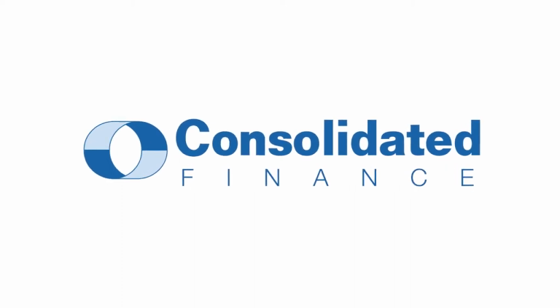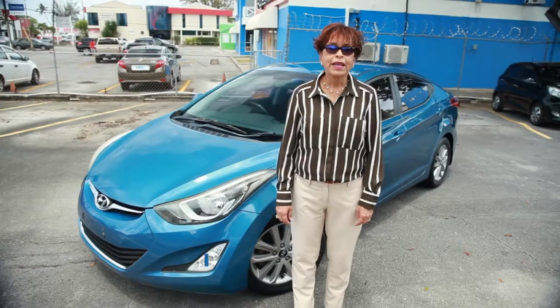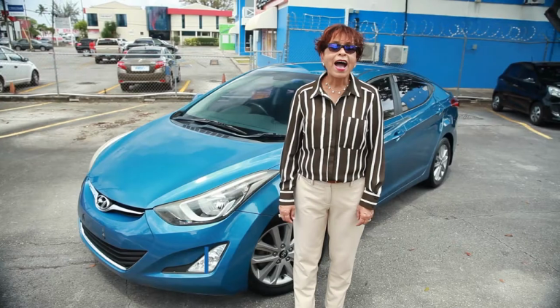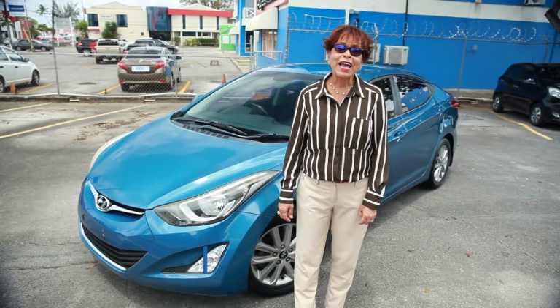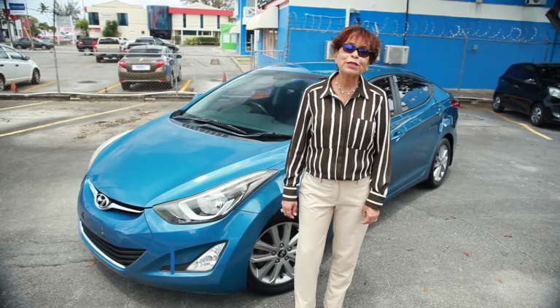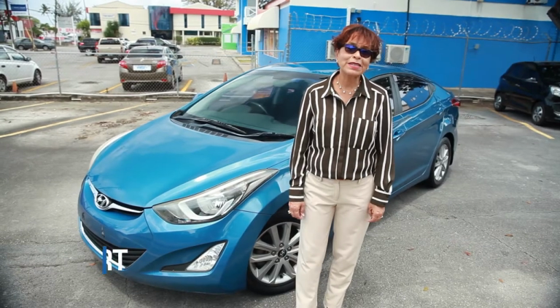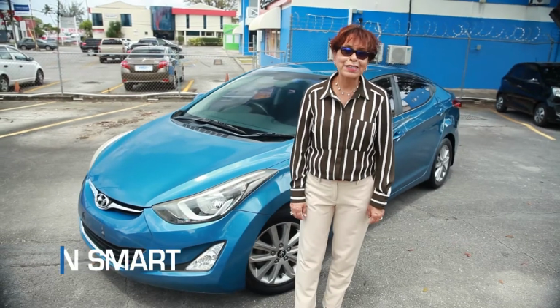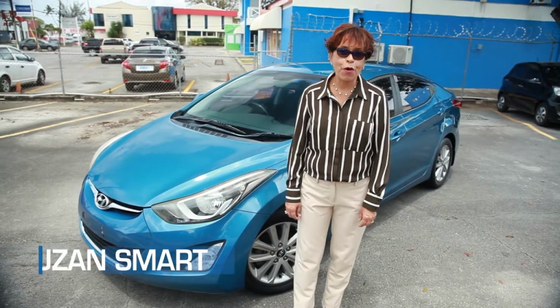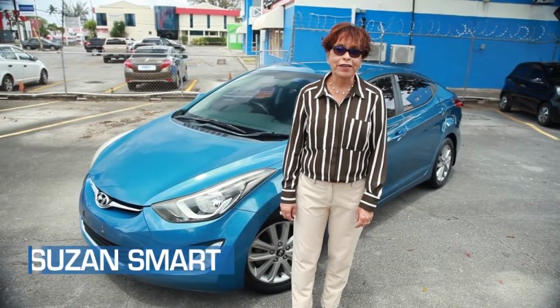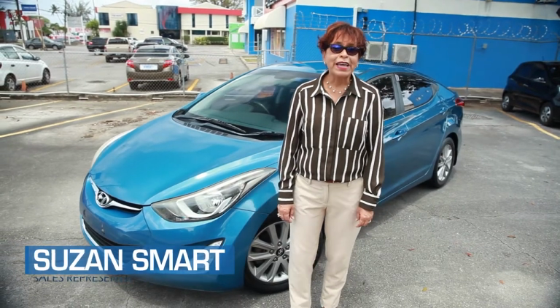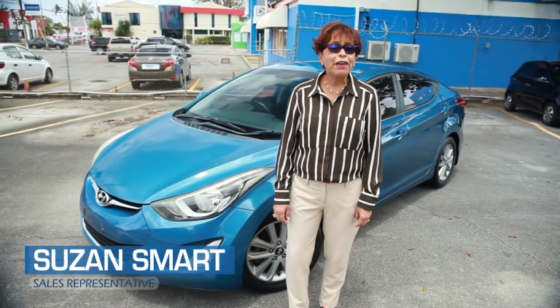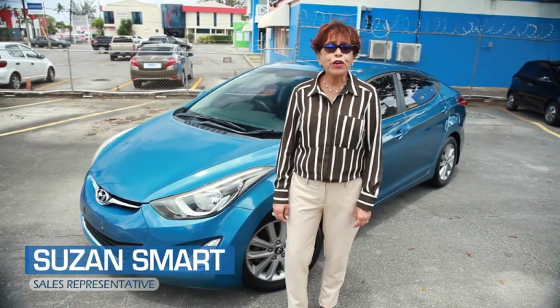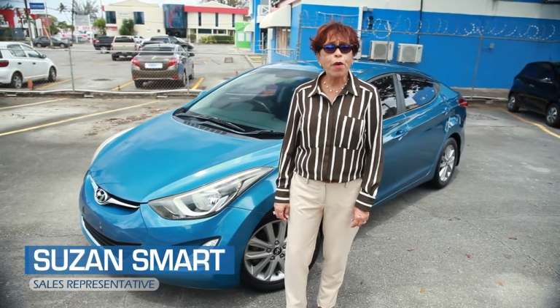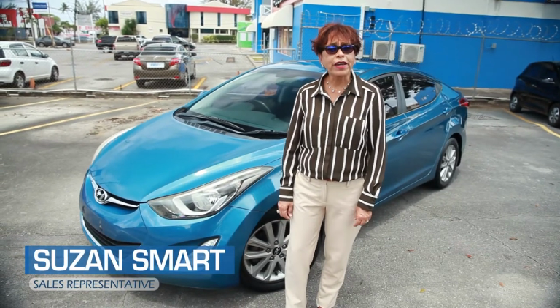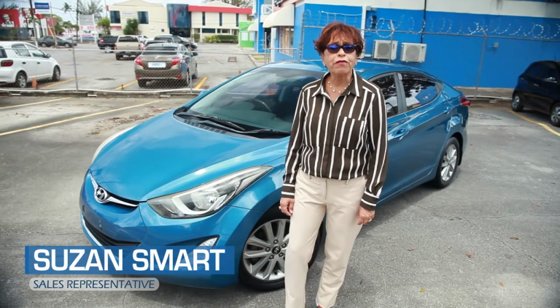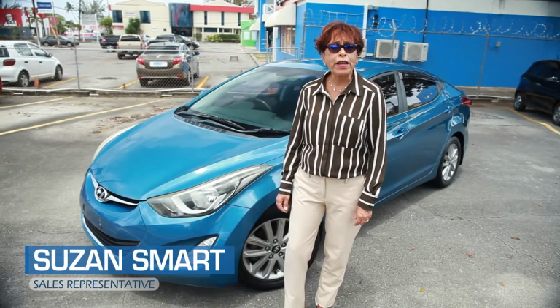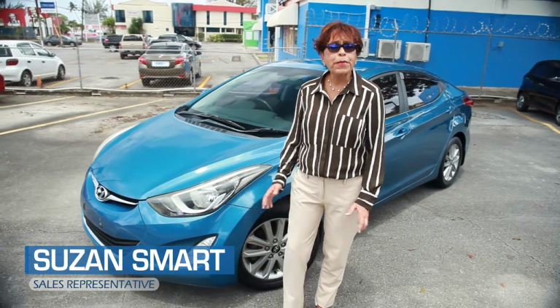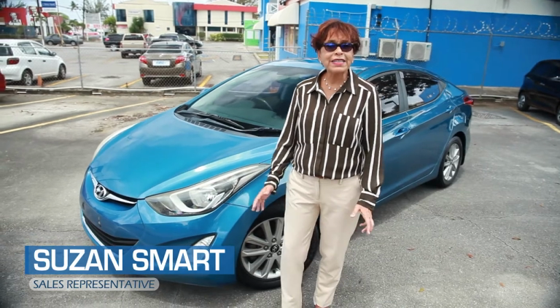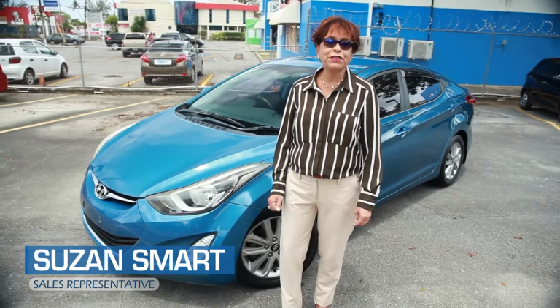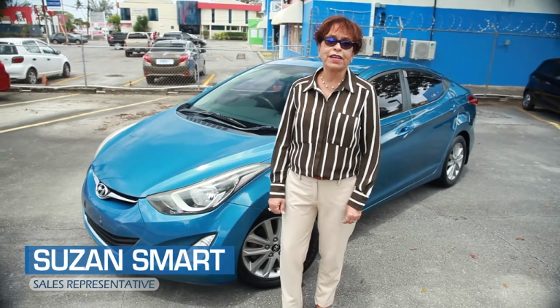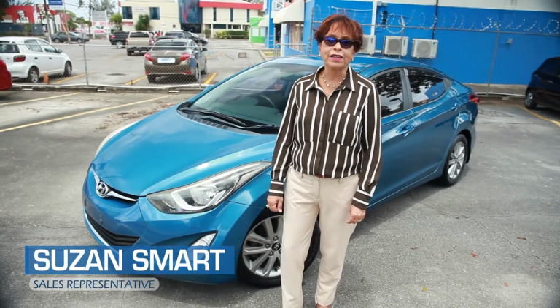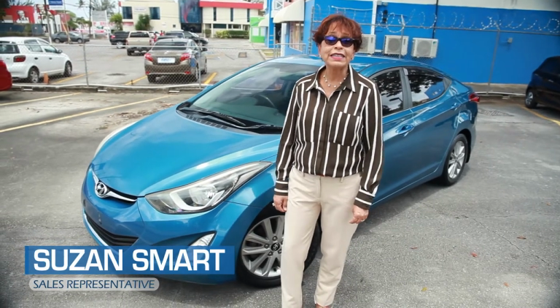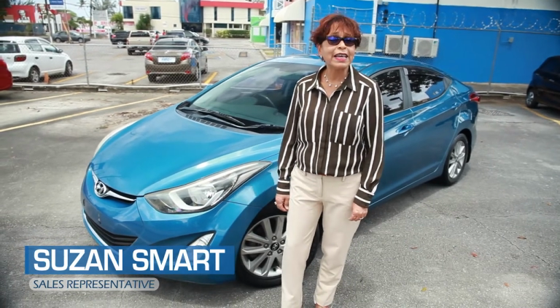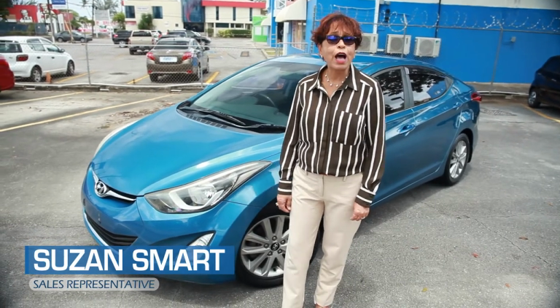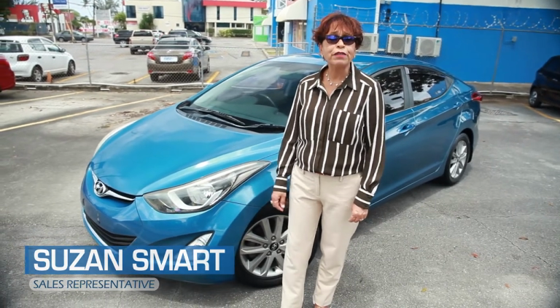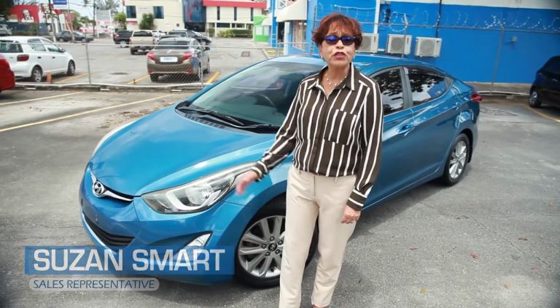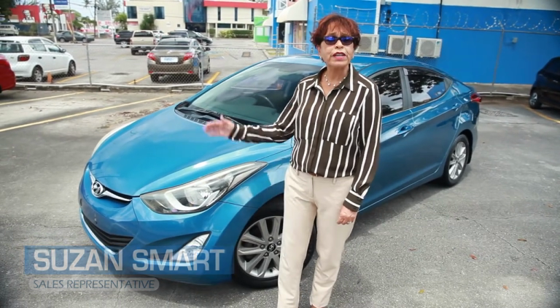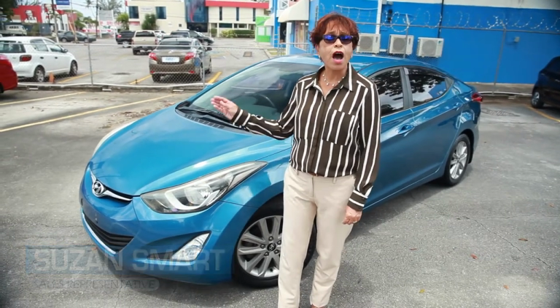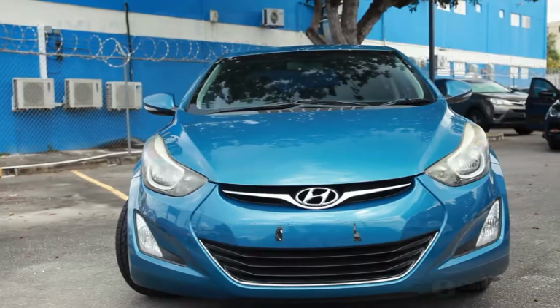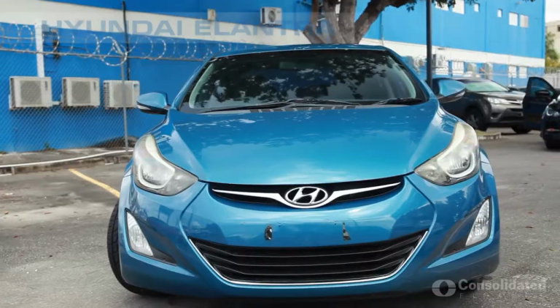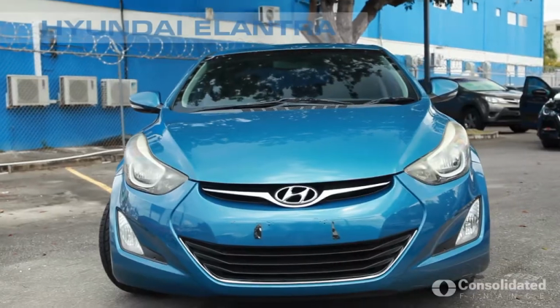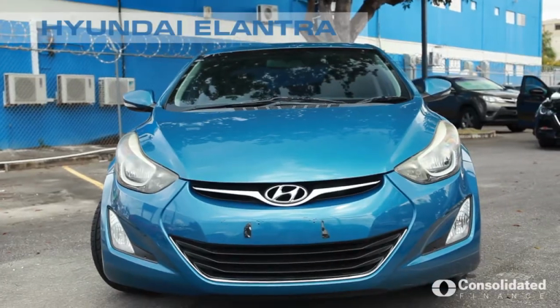Hi, I'm Suzanne Smart. If you're in the market for a mid-sized vehicle, today I'll be featuring the Hyundai Elantra.